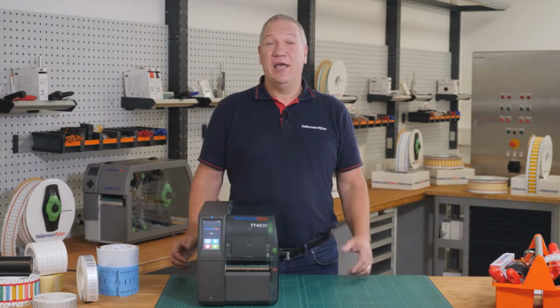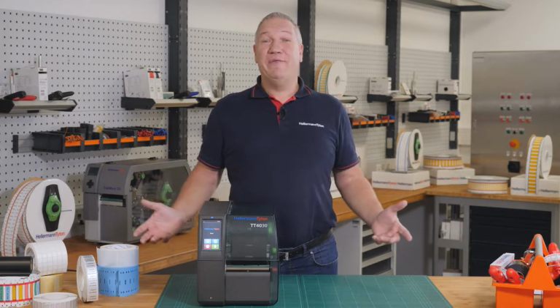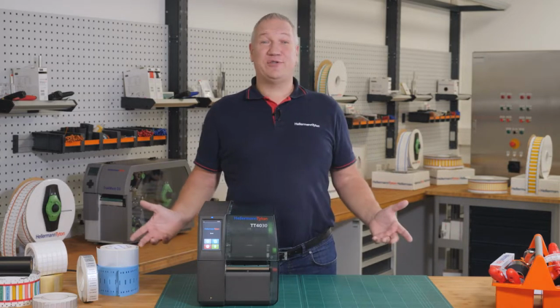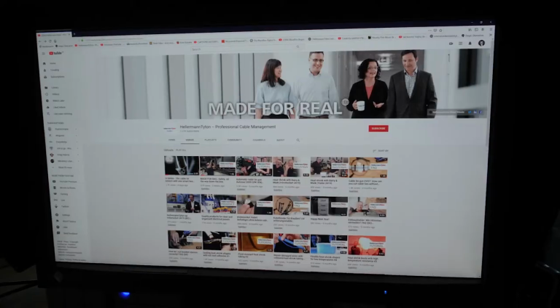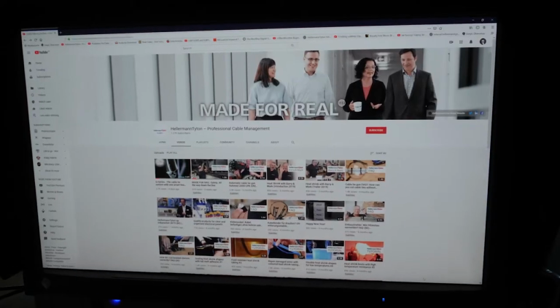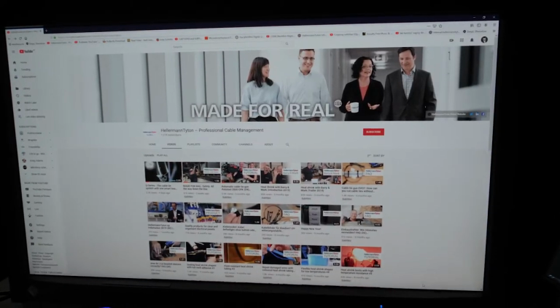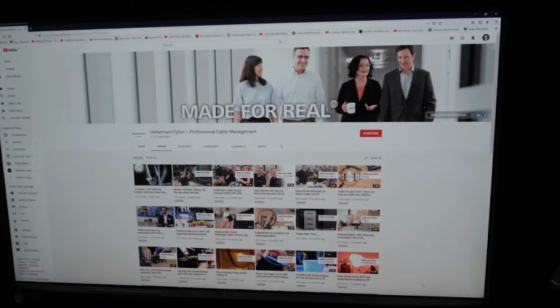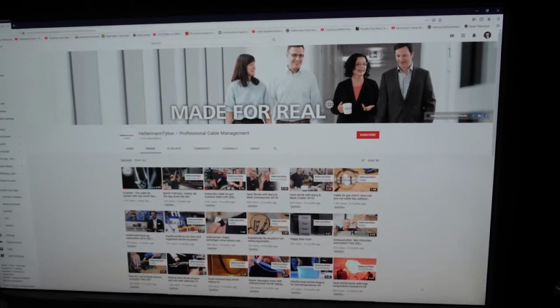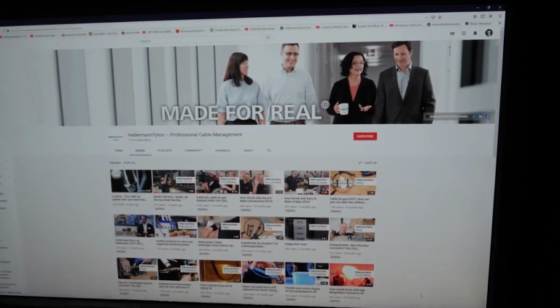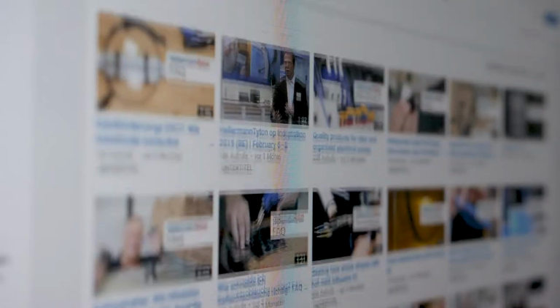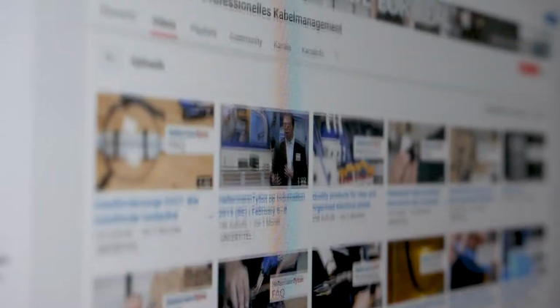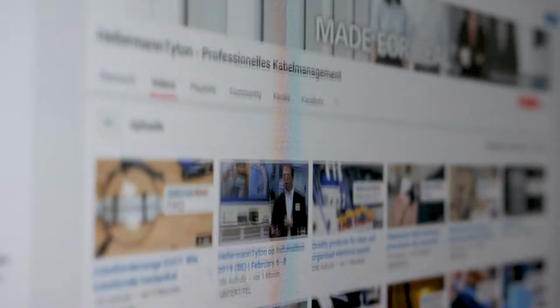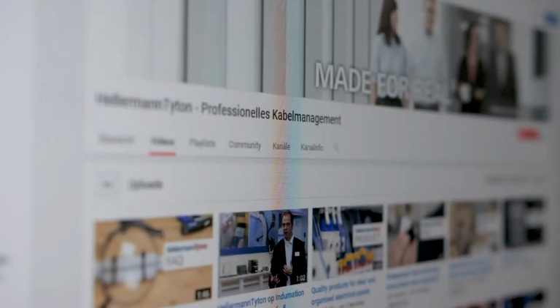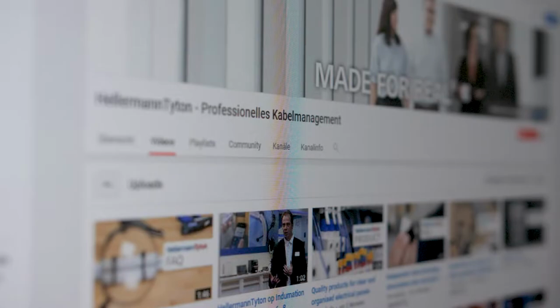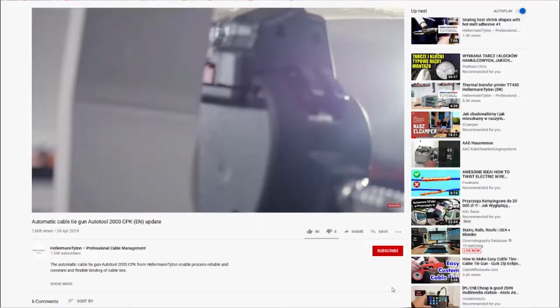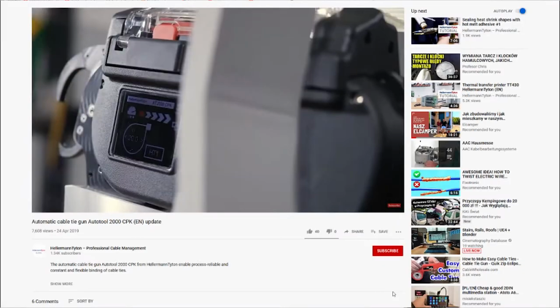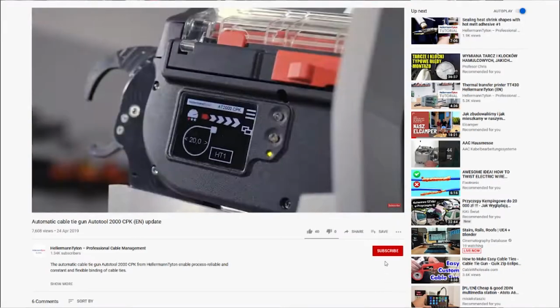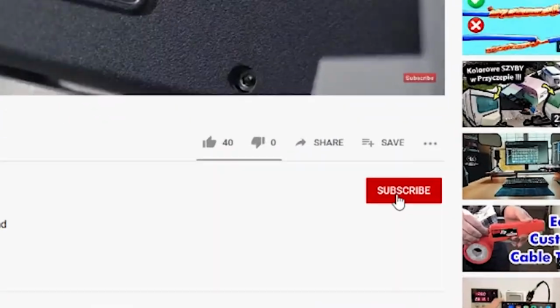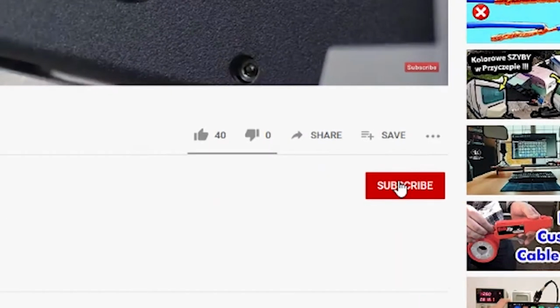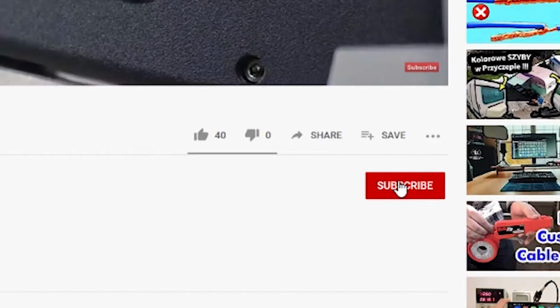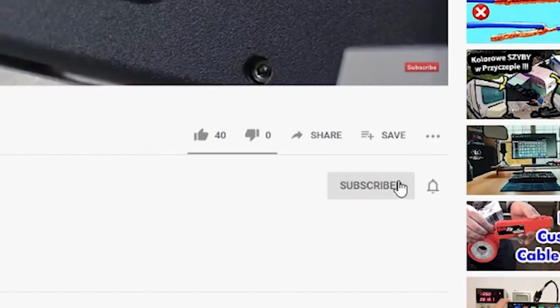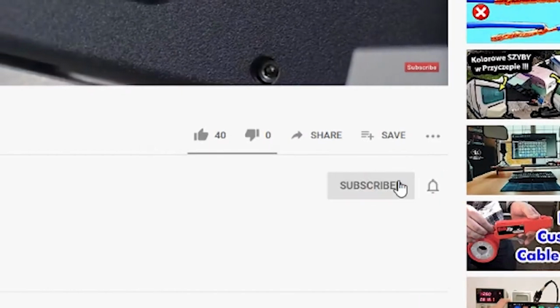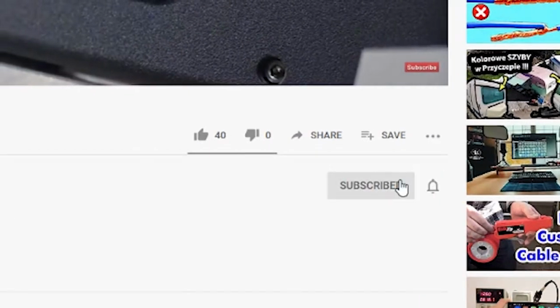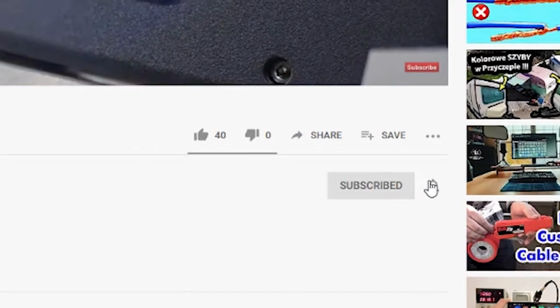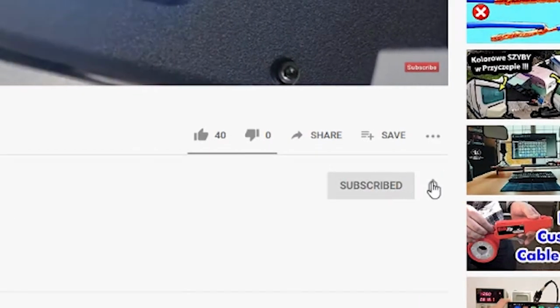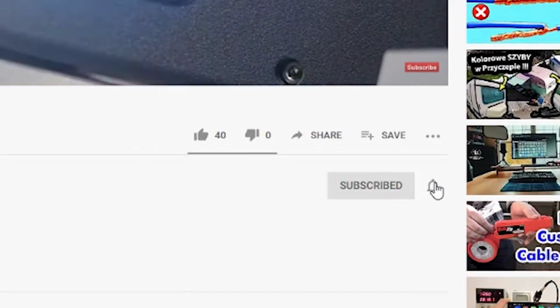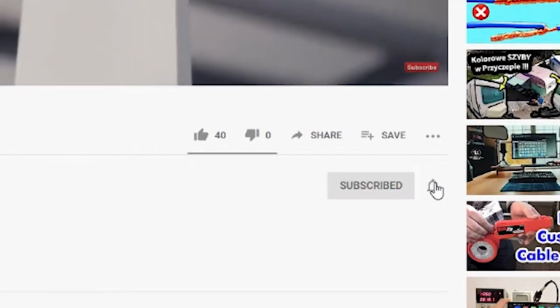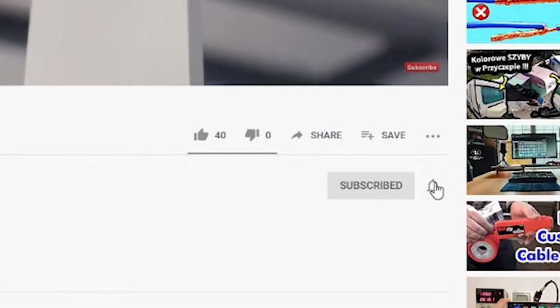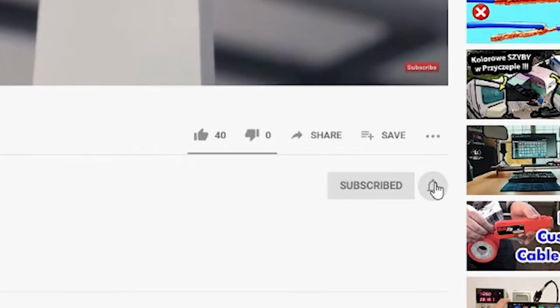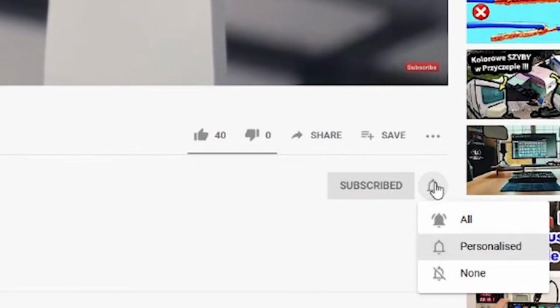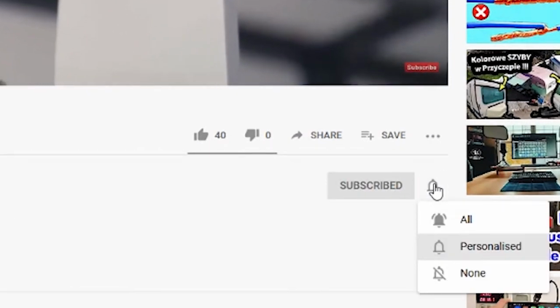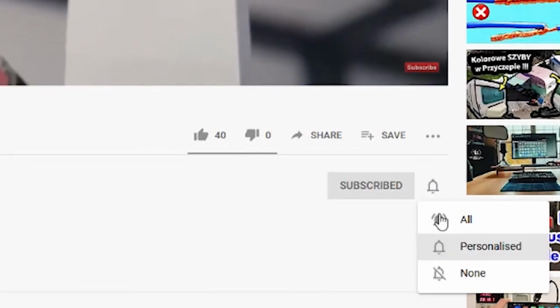If it is your first time on our channel, please subscribe by clicking the bell and enjoy our videos.